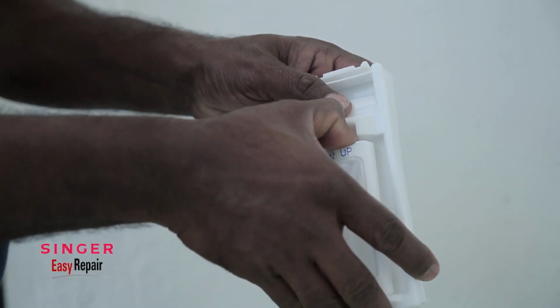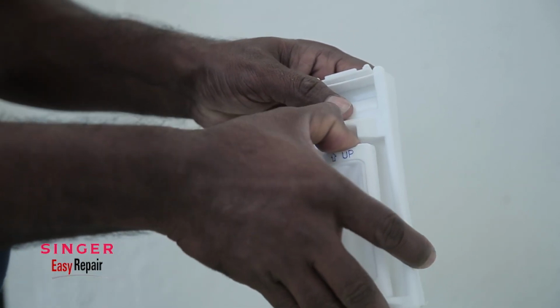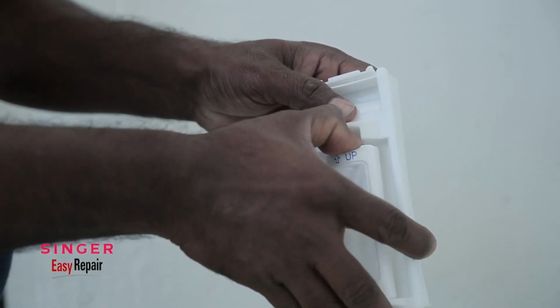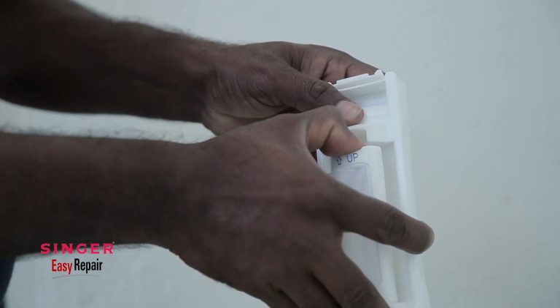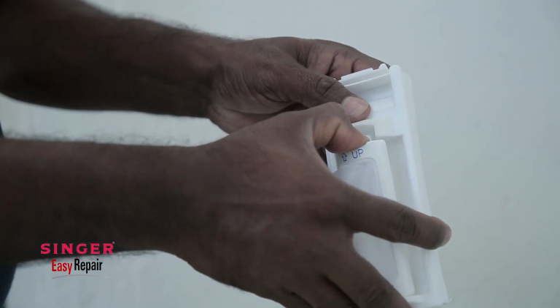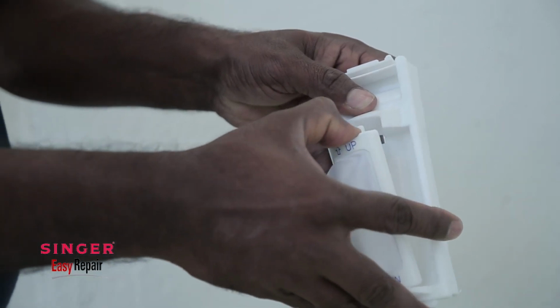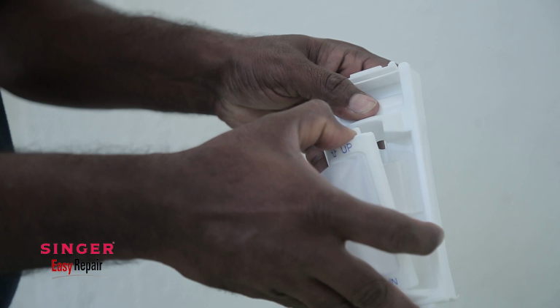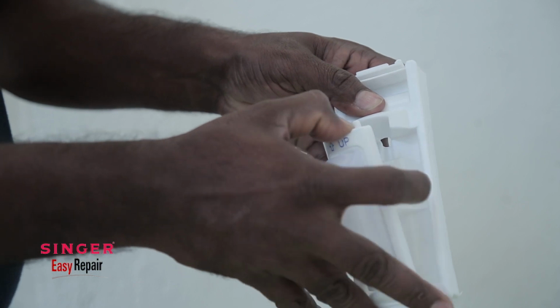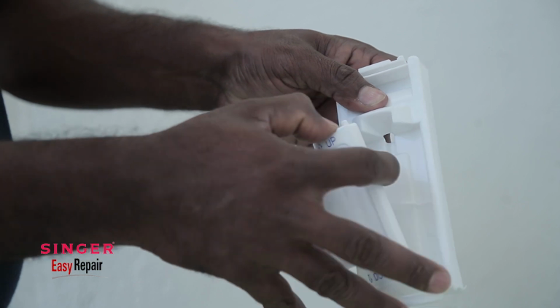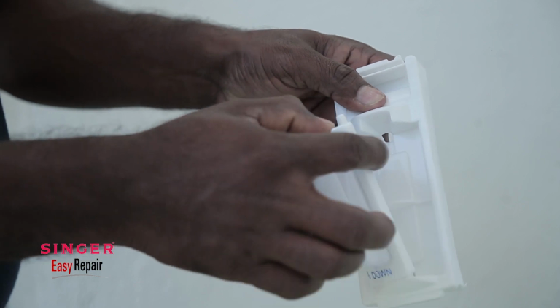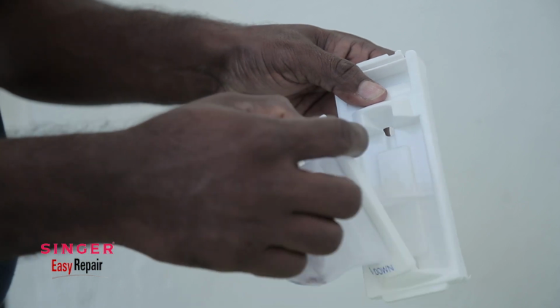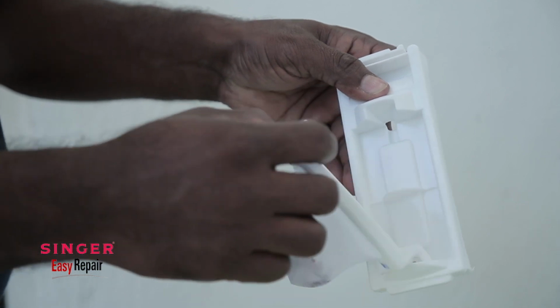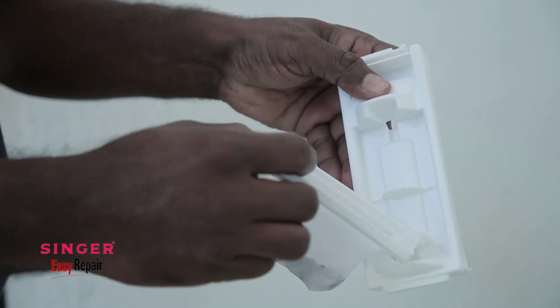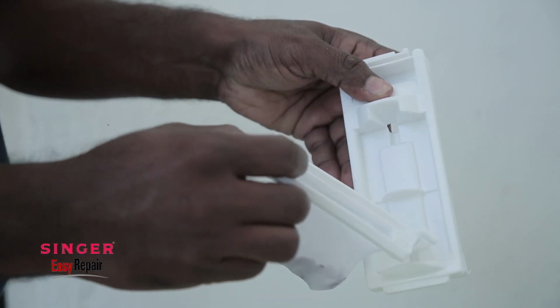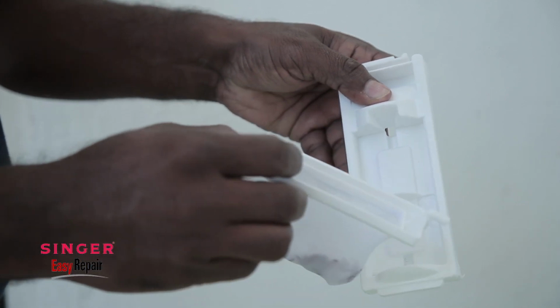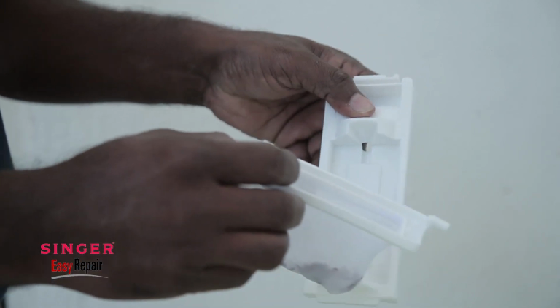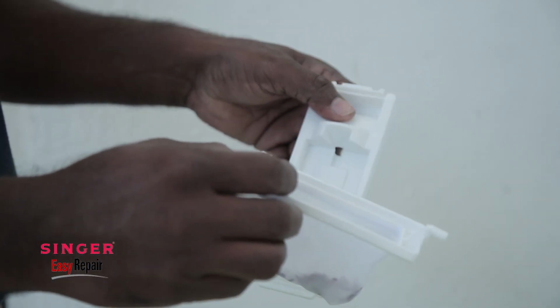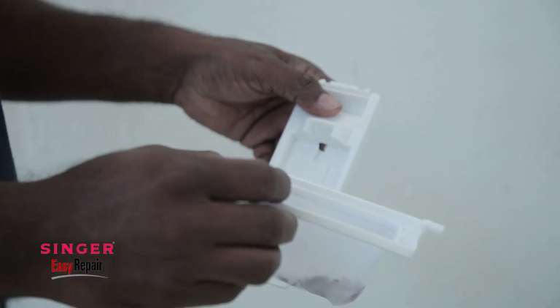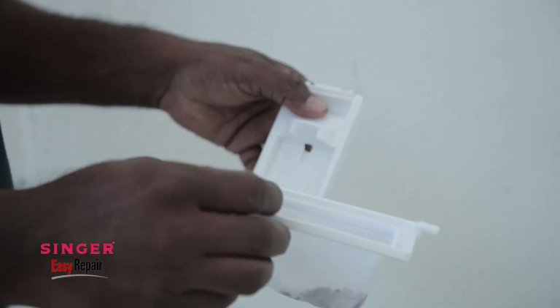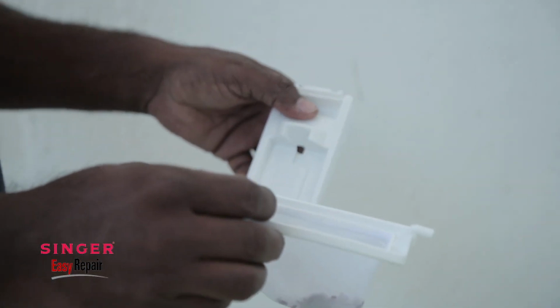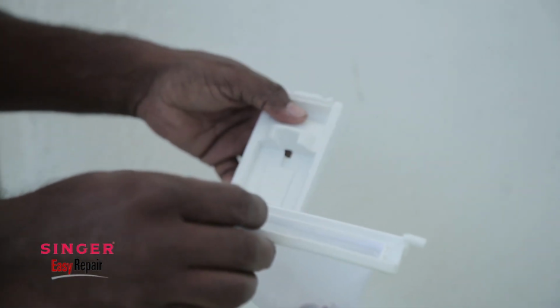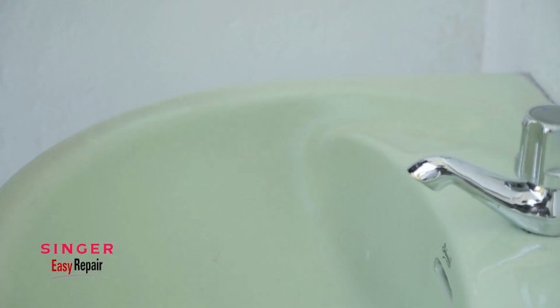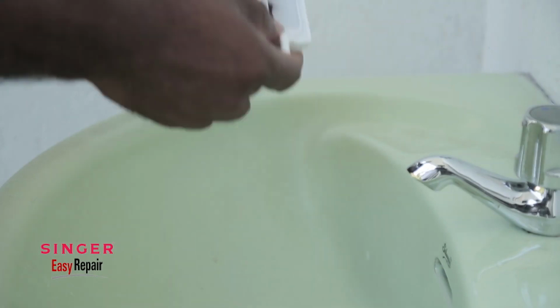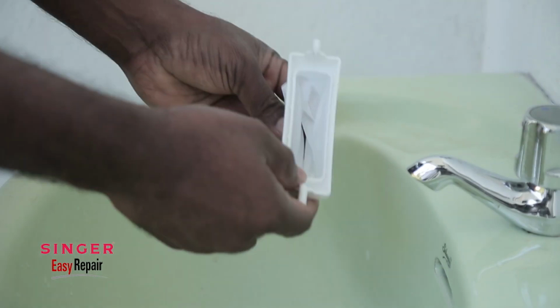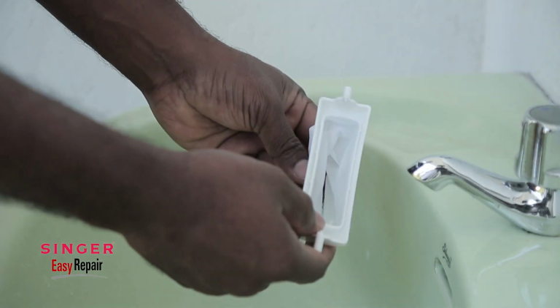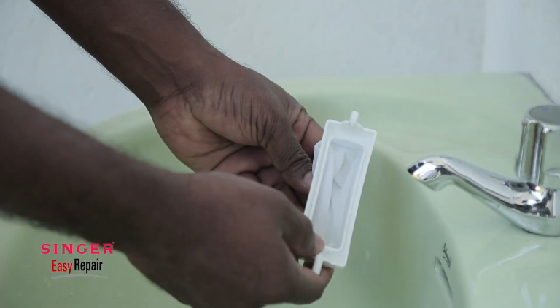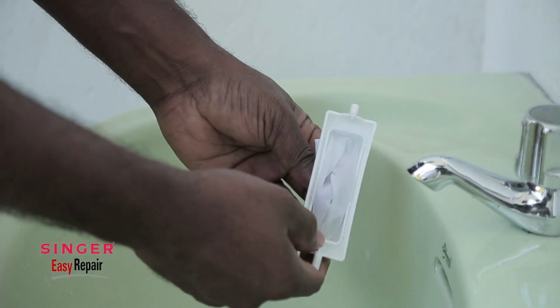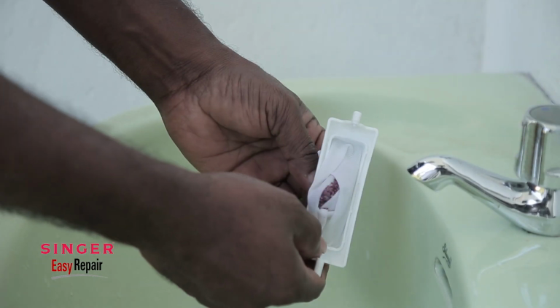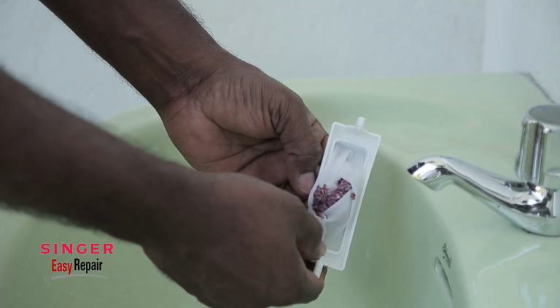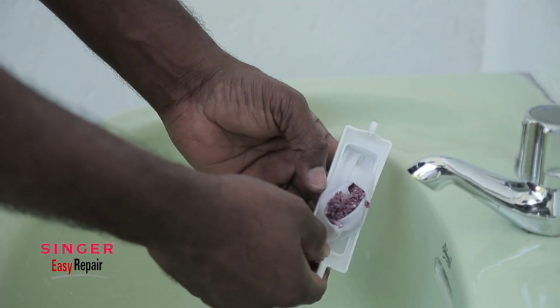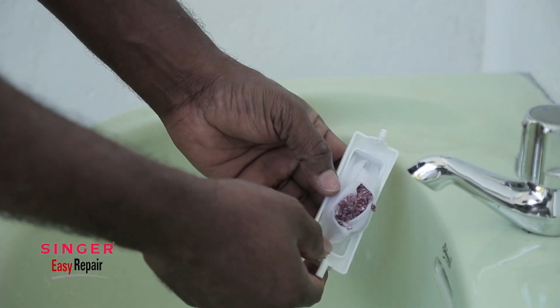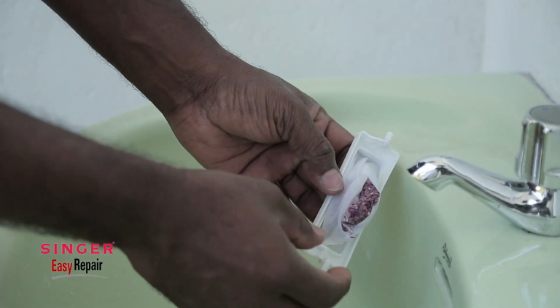Press the net cover. I will use the filter for the filter cleaning process.